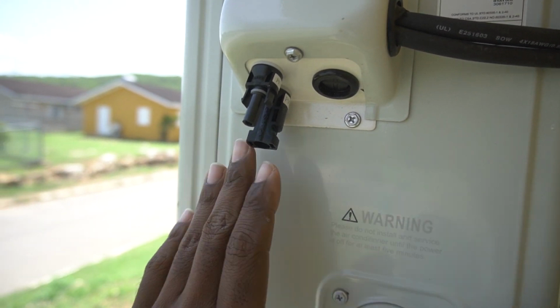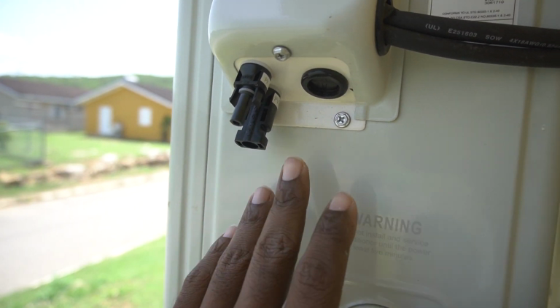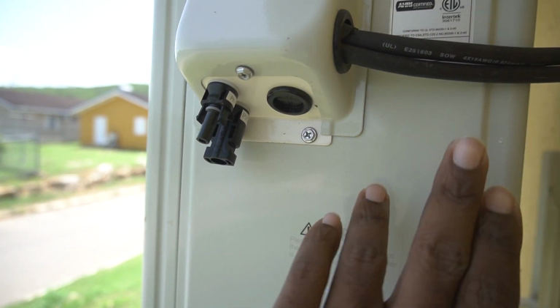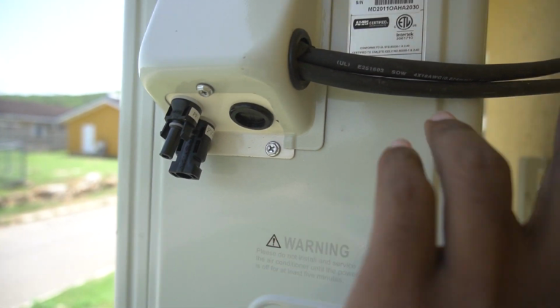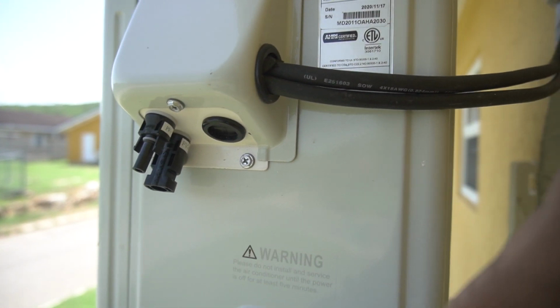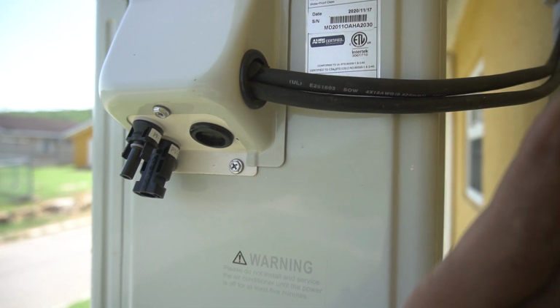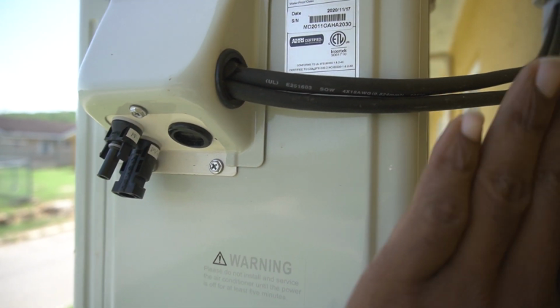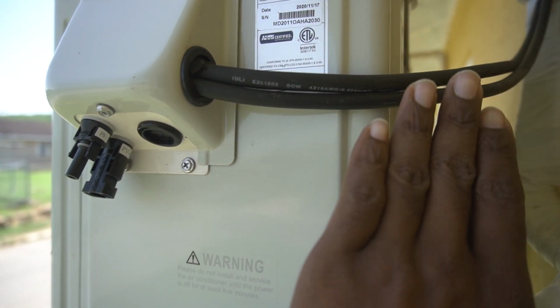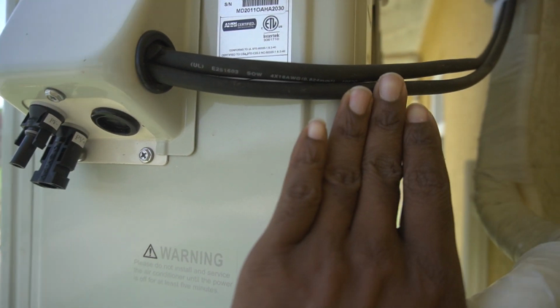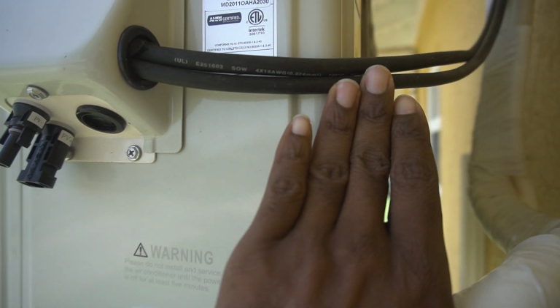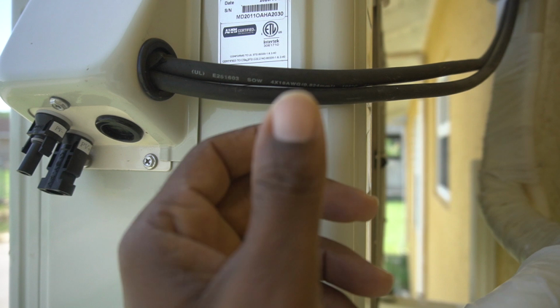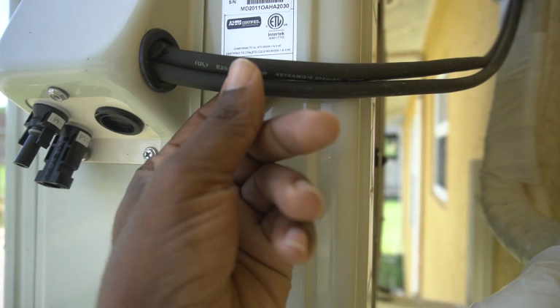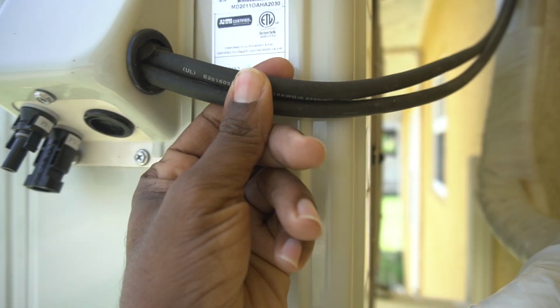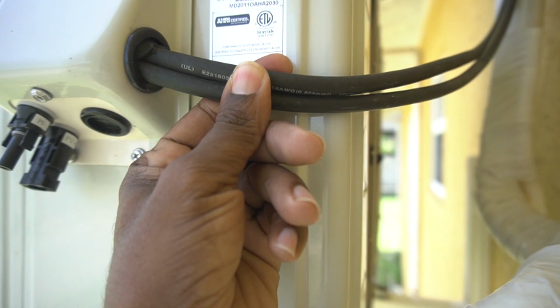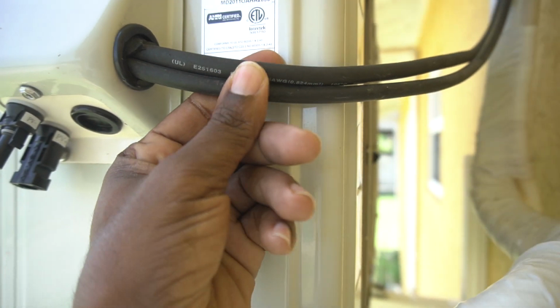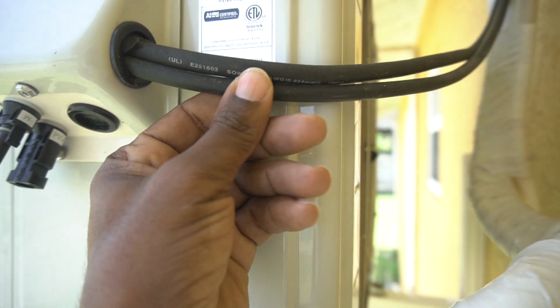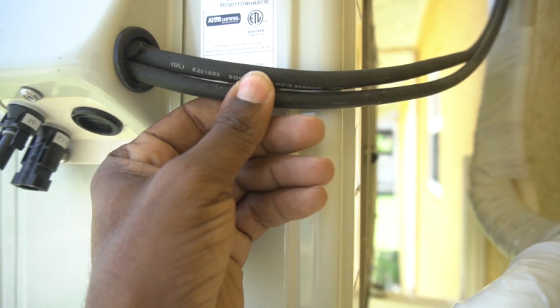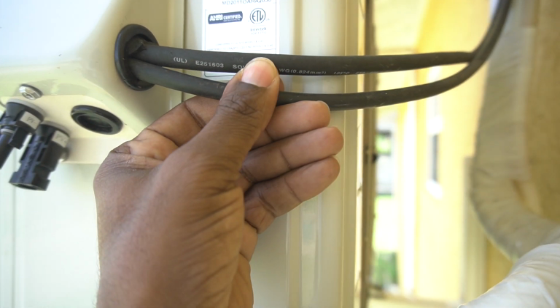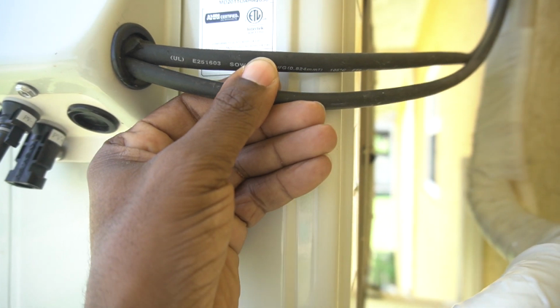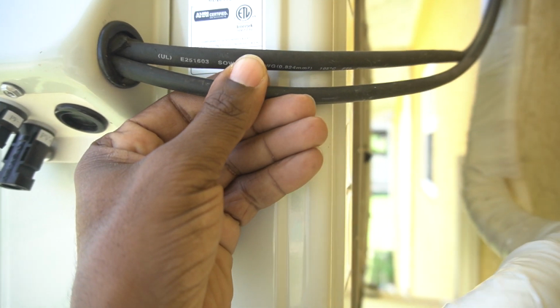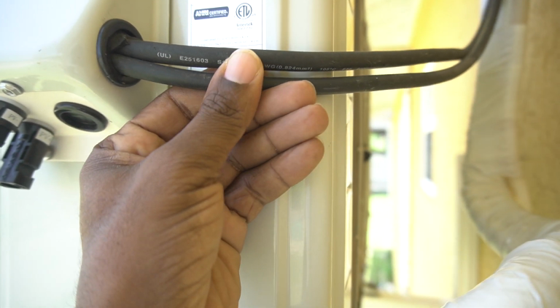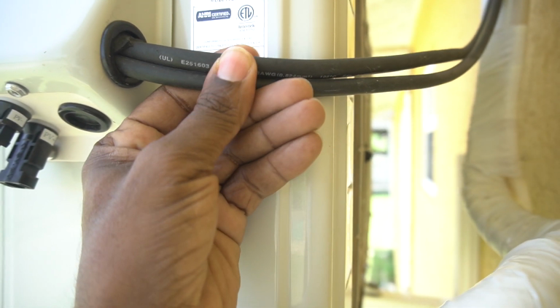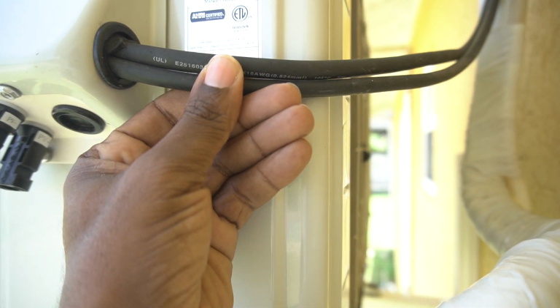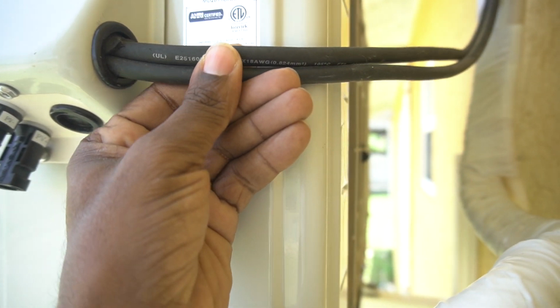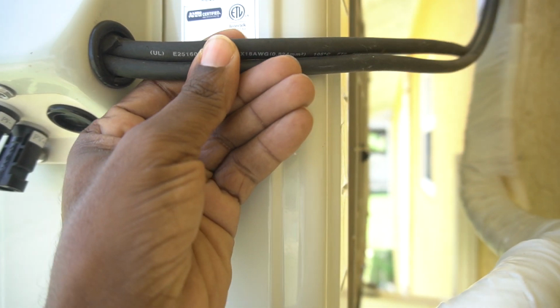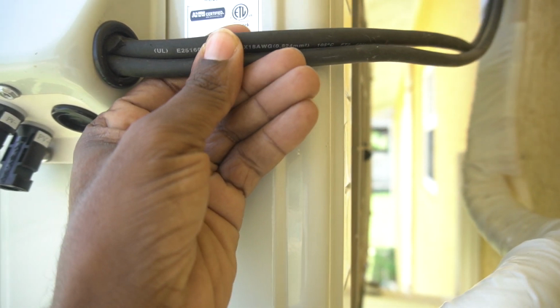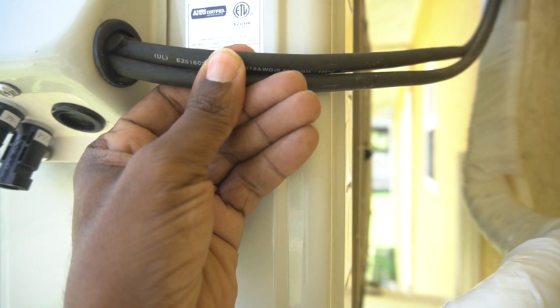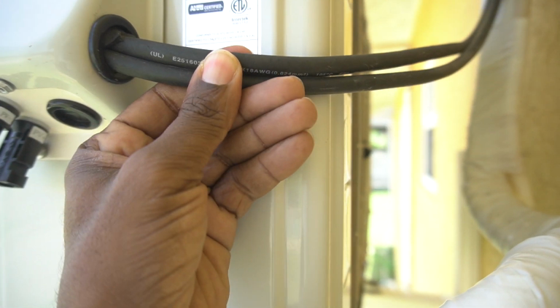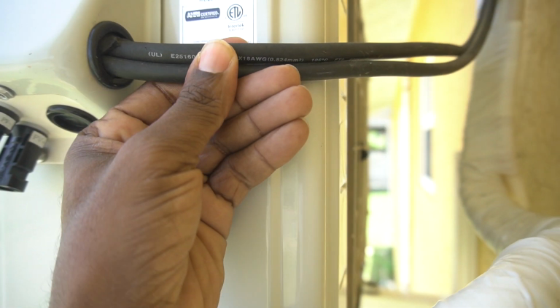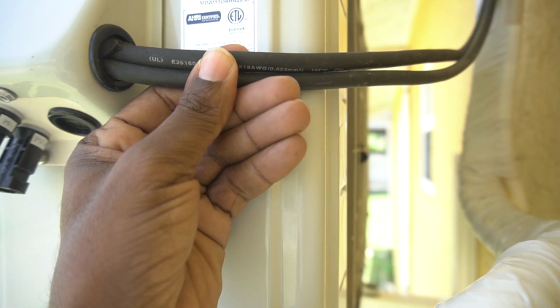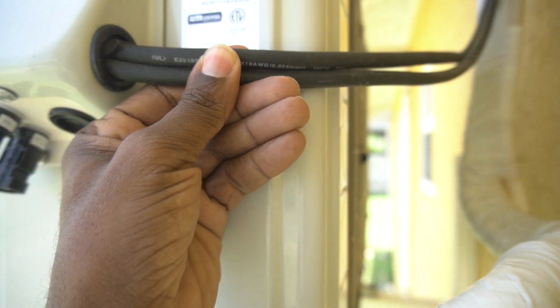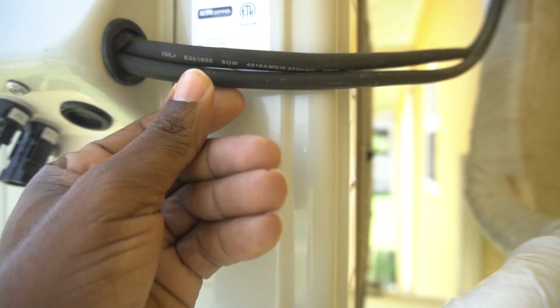Also, because it's a hybrid unit, you still have a connection here from the local grid.